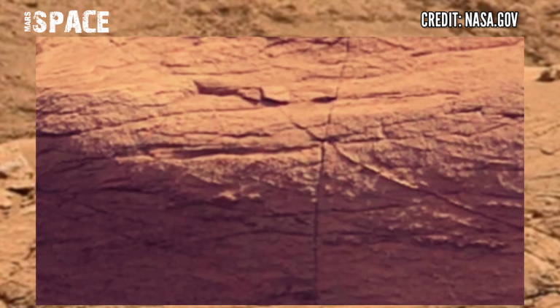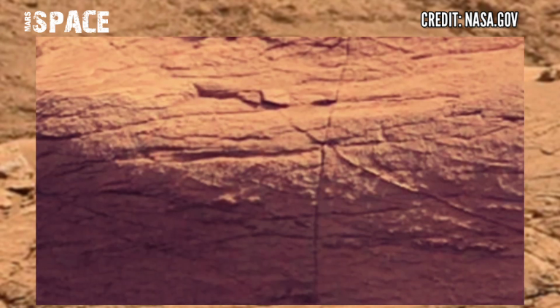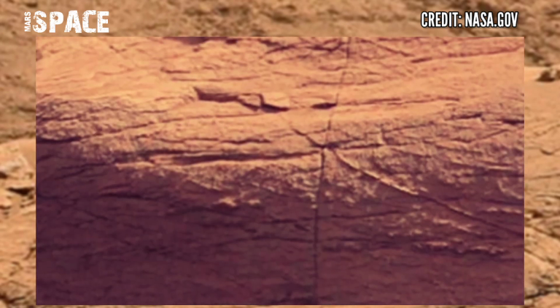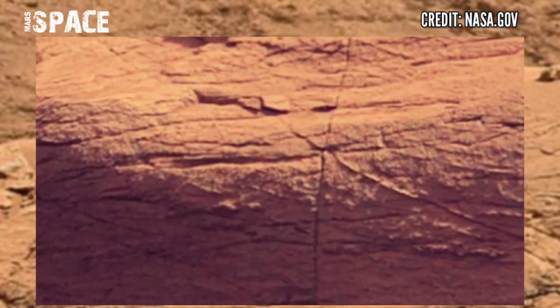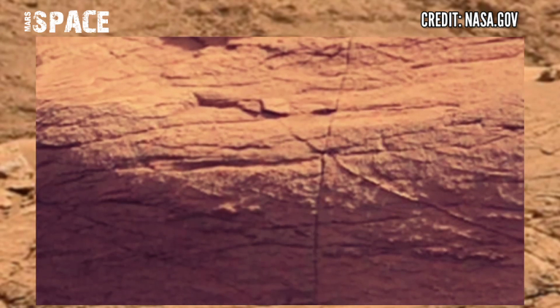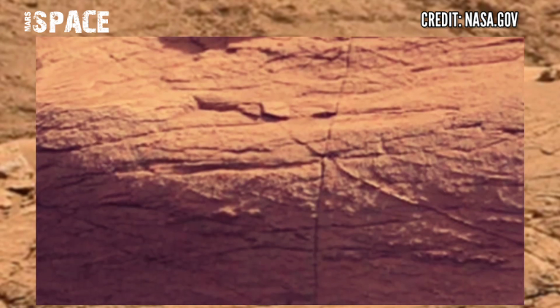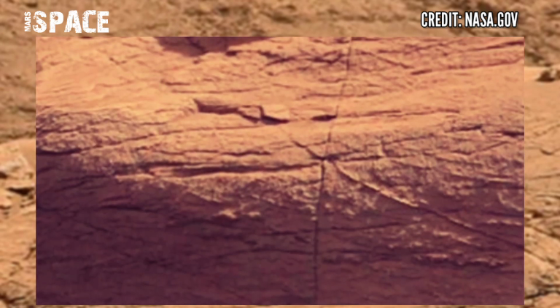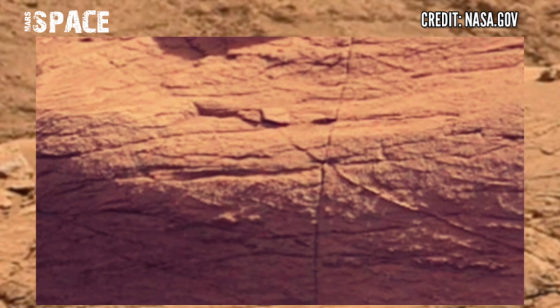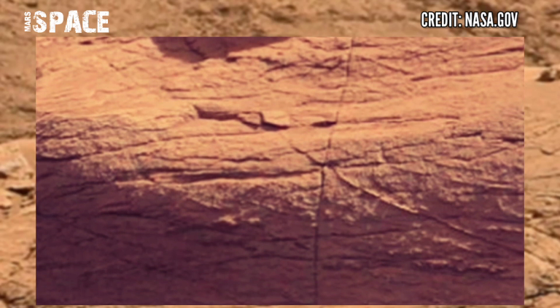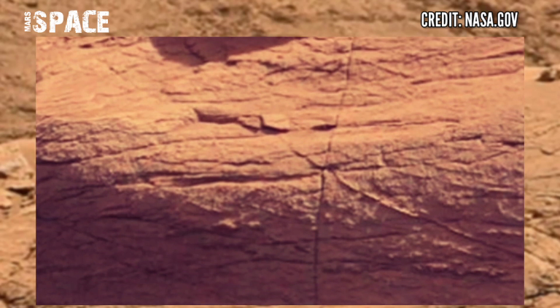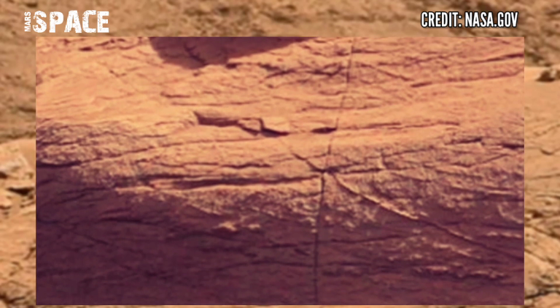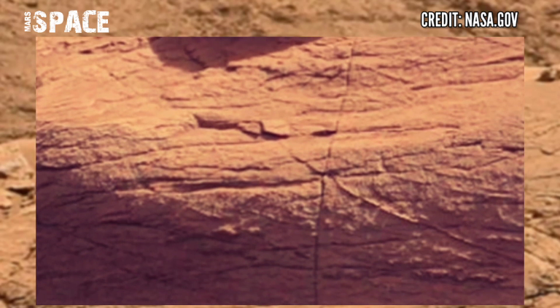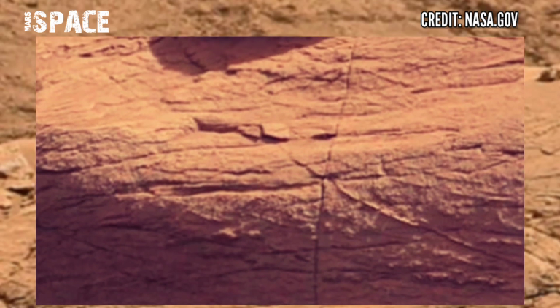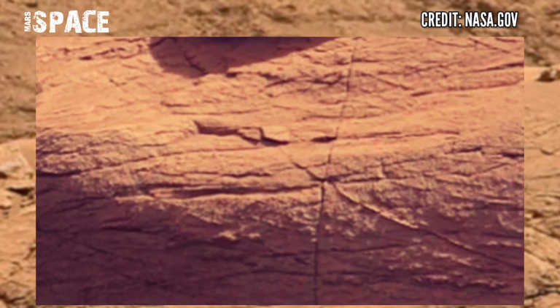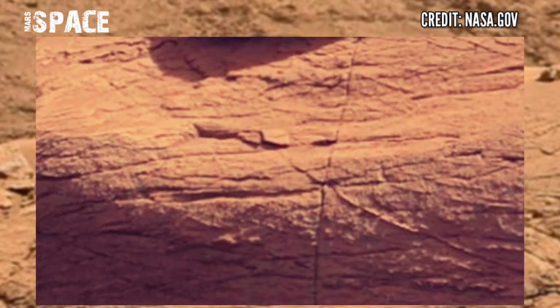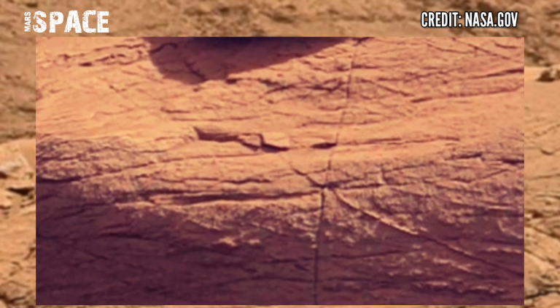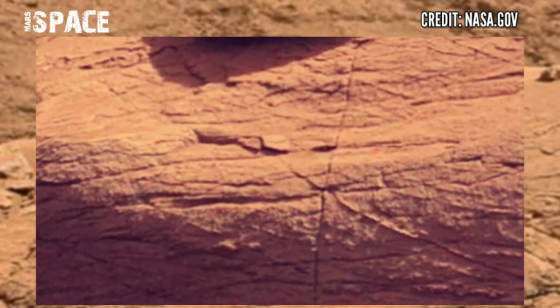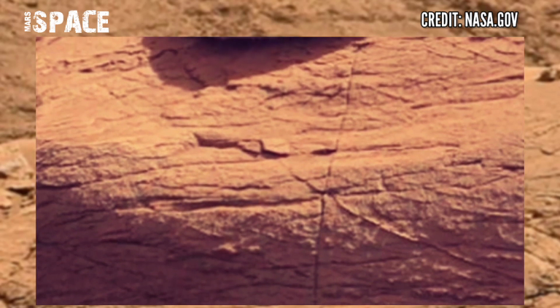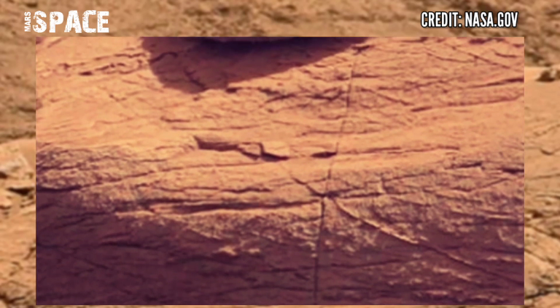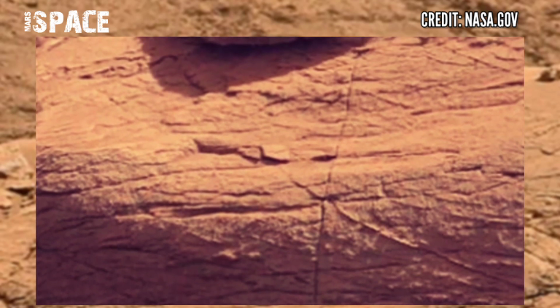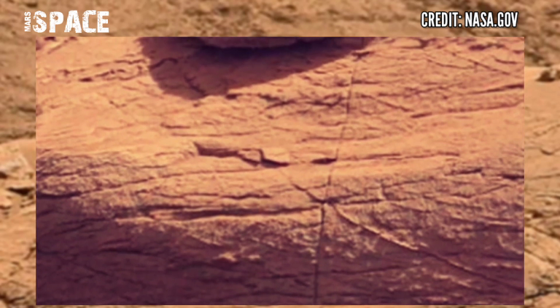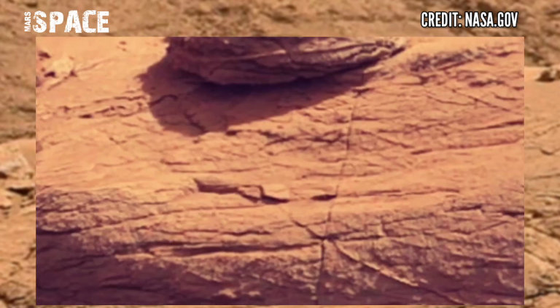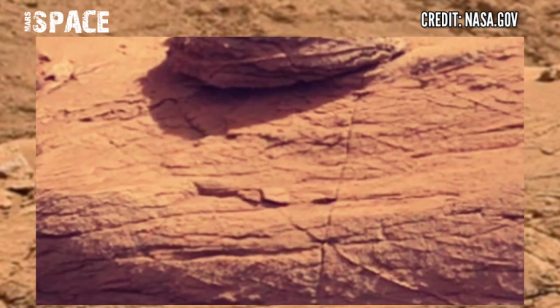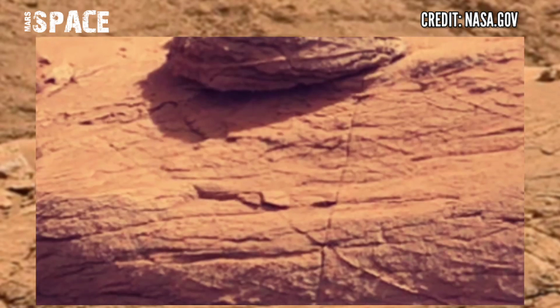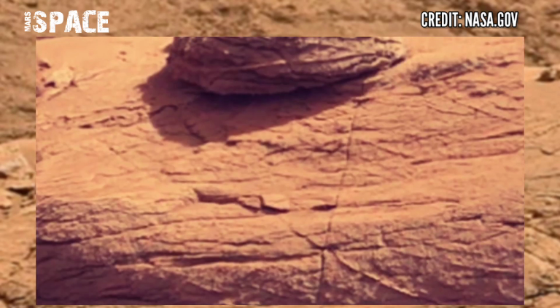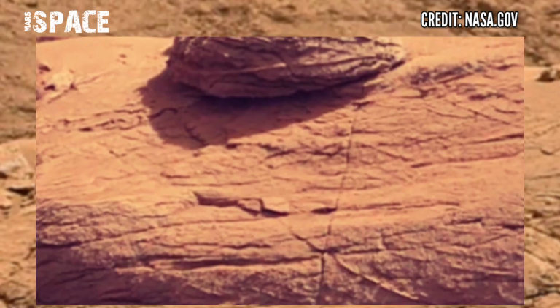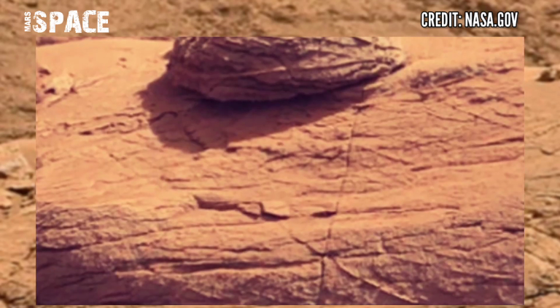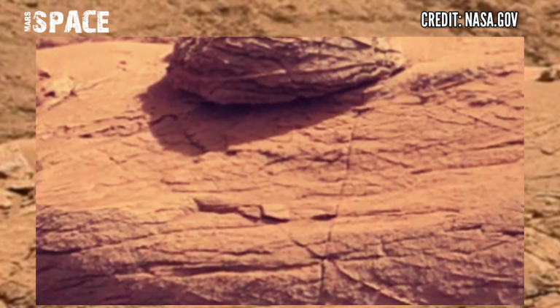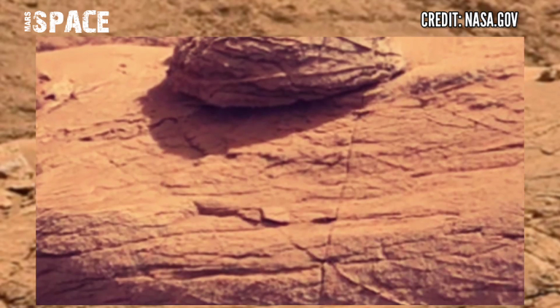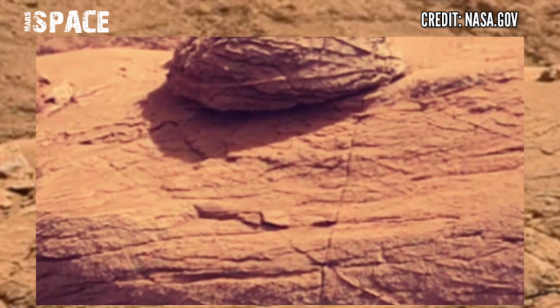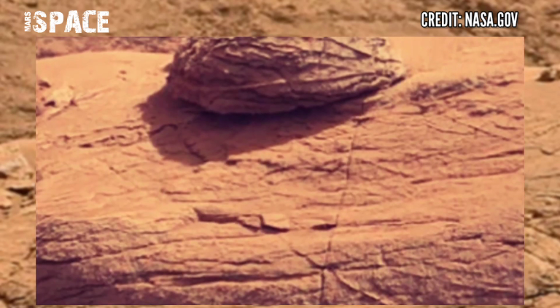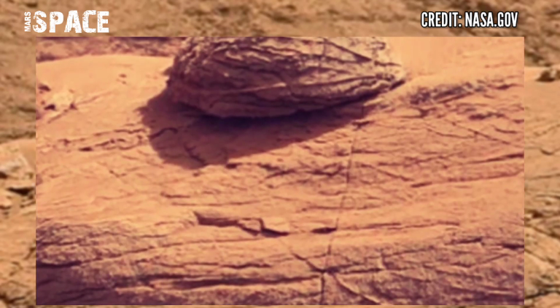Mars Curiosity rover is capturing new areas and spotting something interesting. Let's watch in close-up.